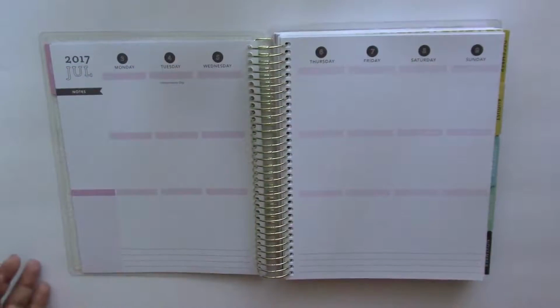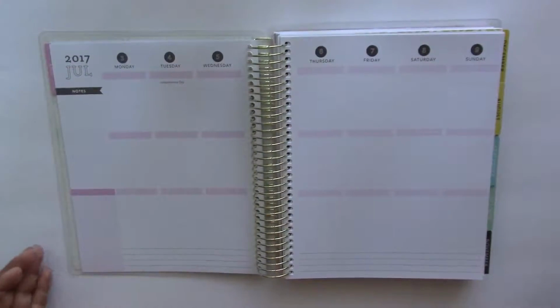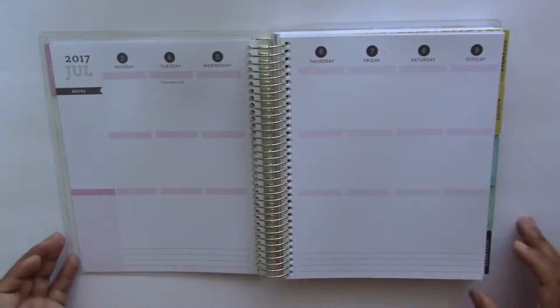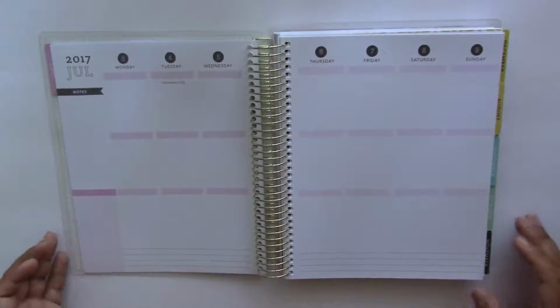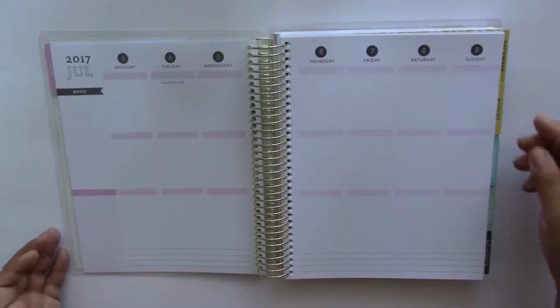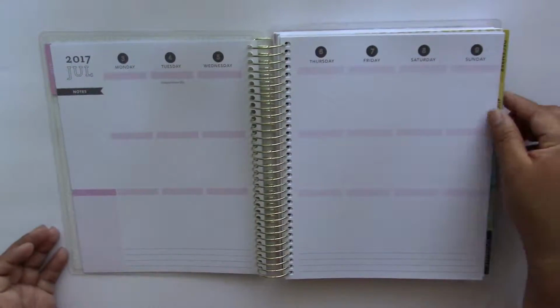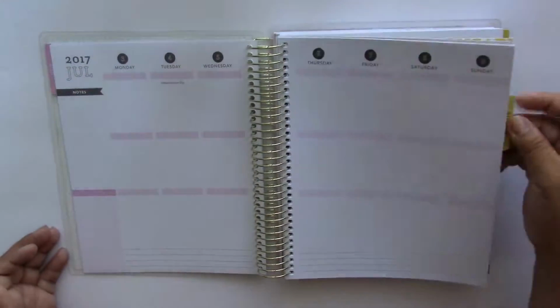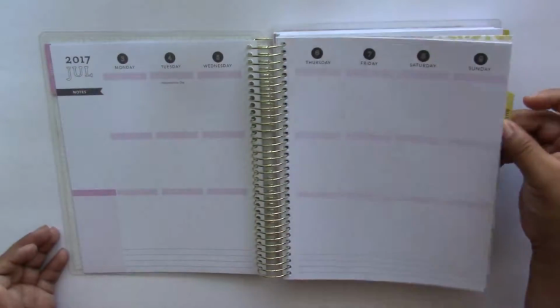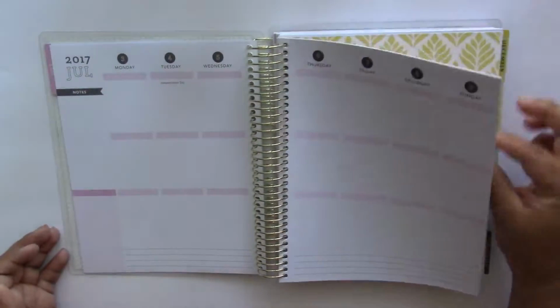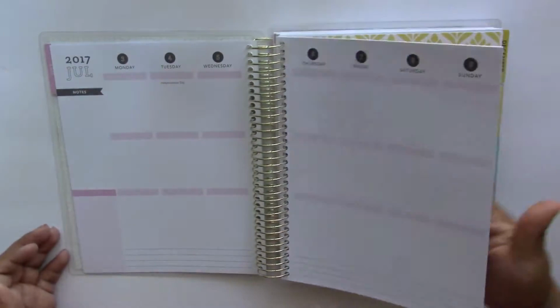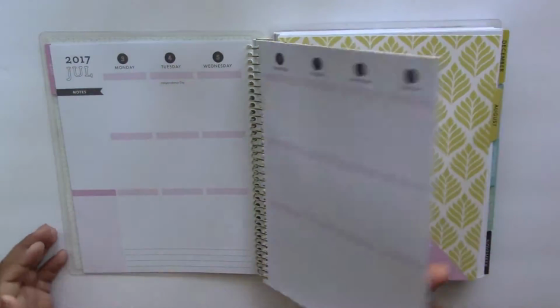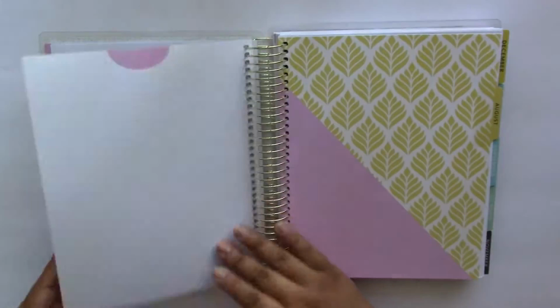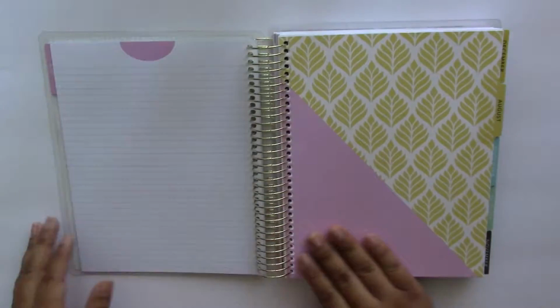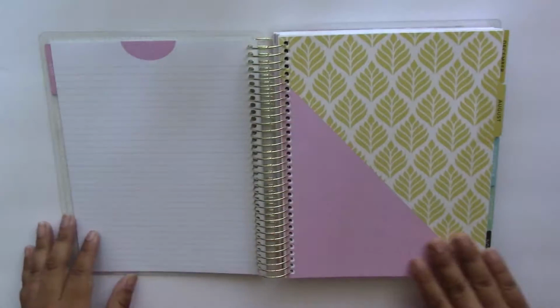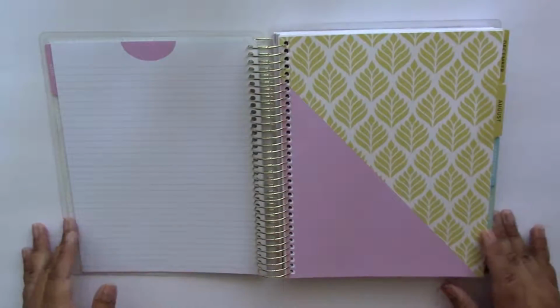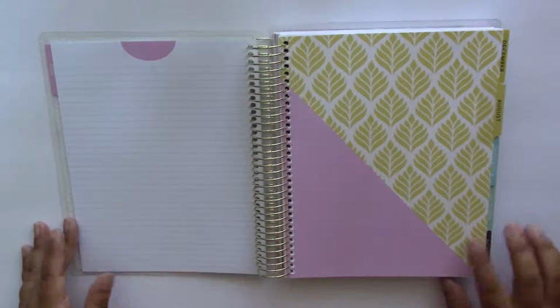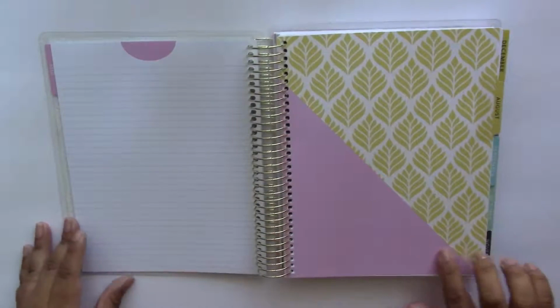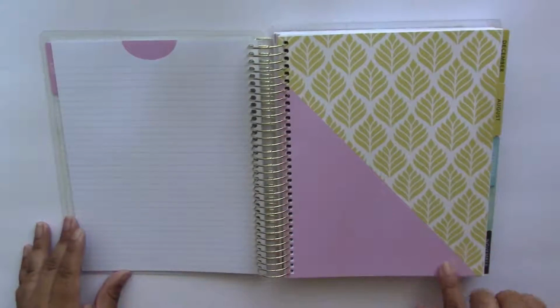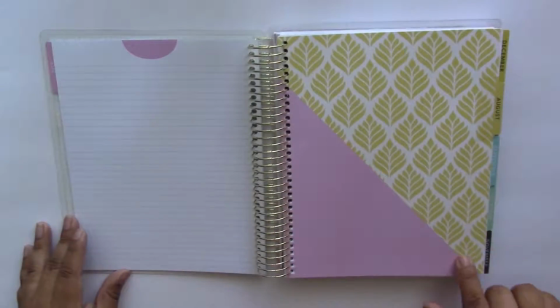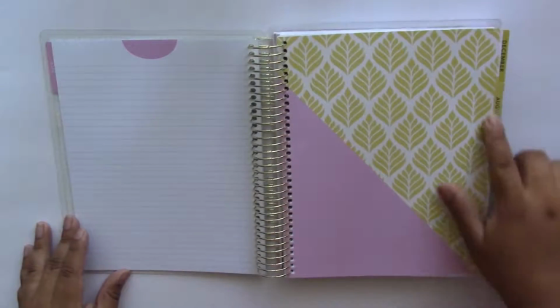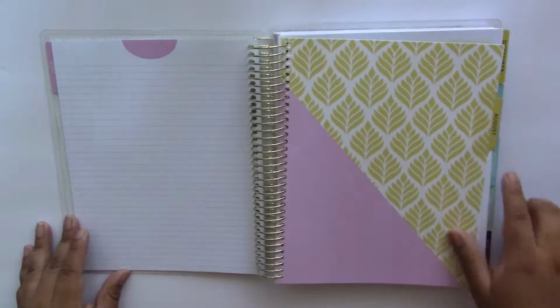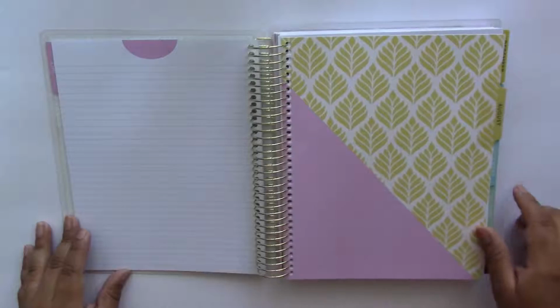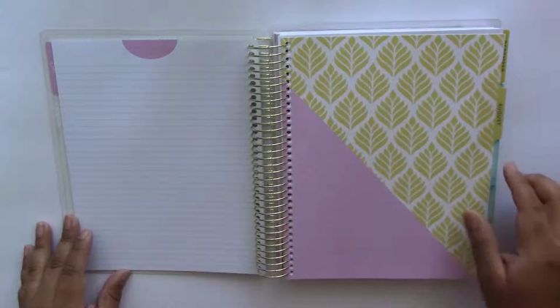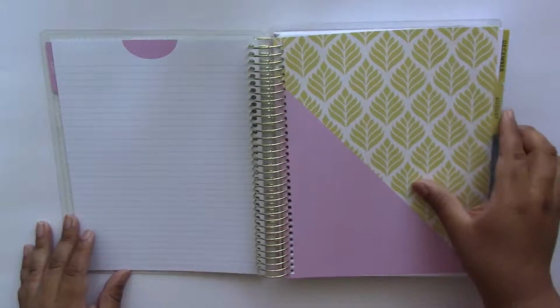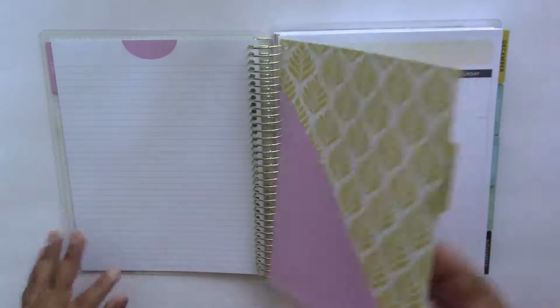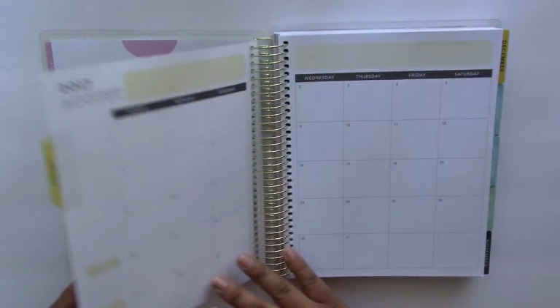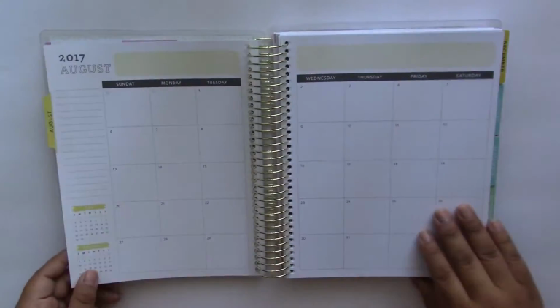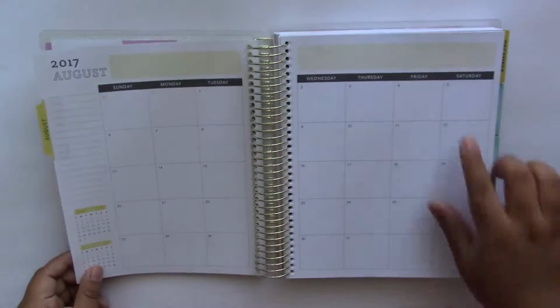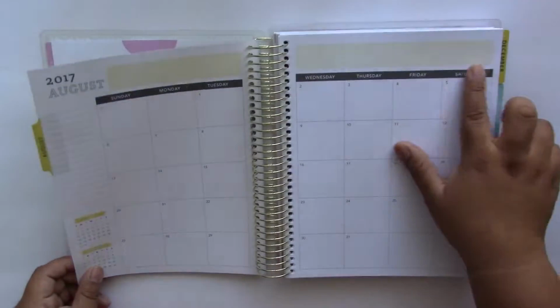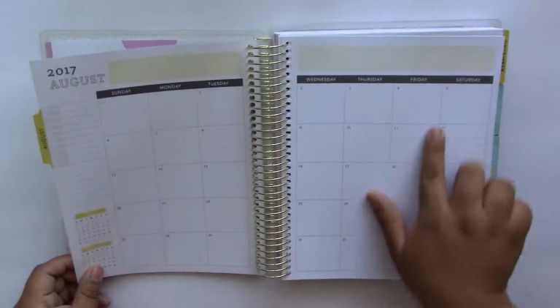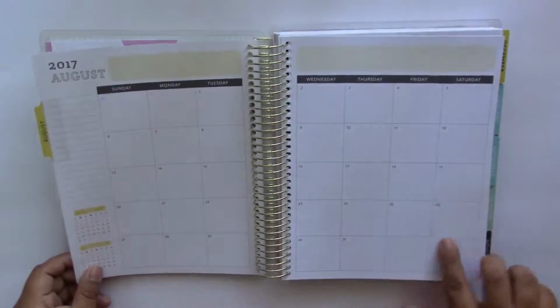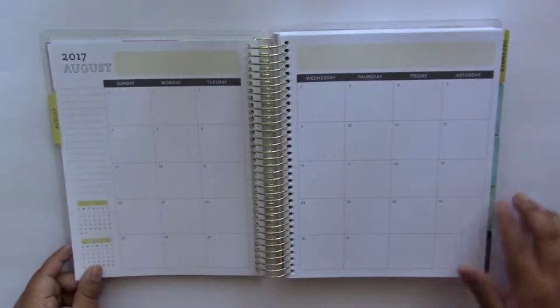So now I'm just going to quickly show you the monthly tabs for the rest of this planner and I will be back with you guys in just a little bit.